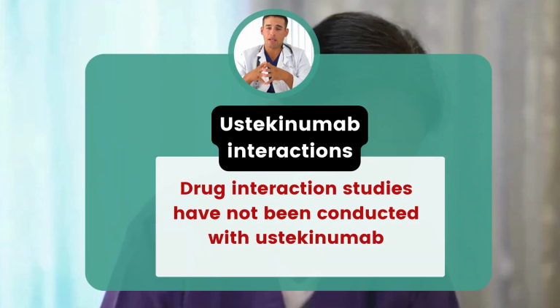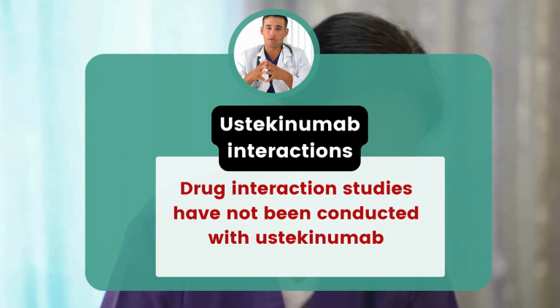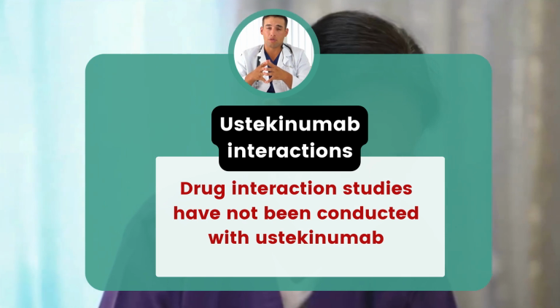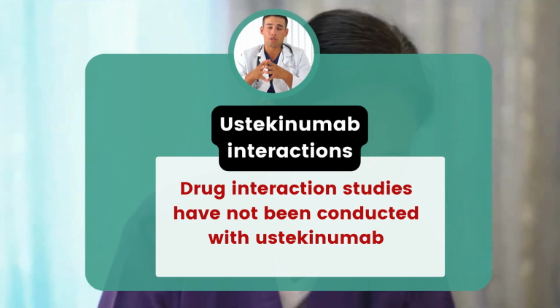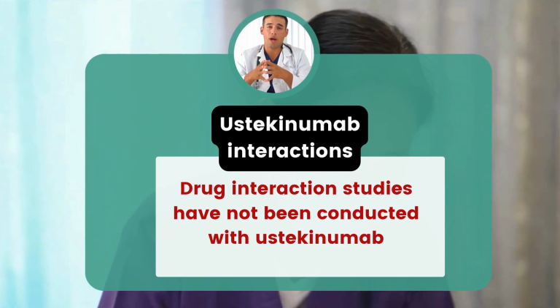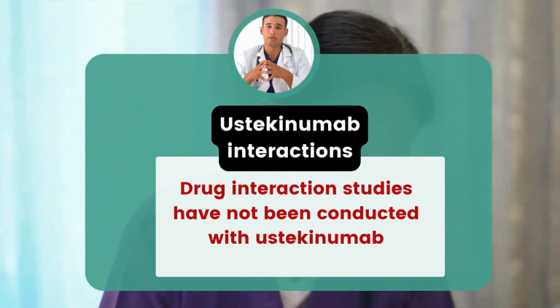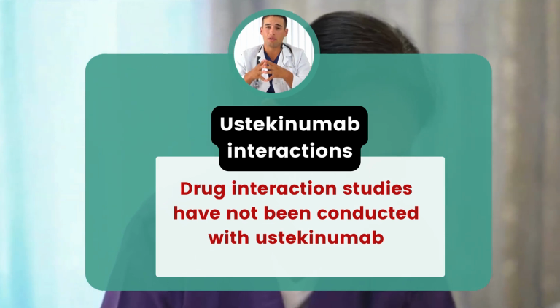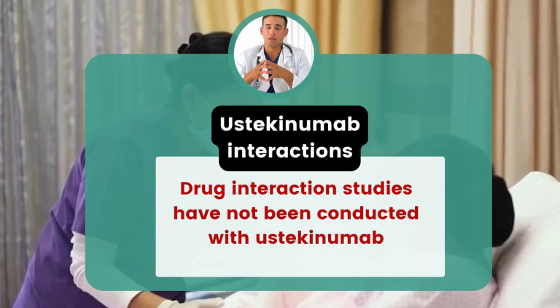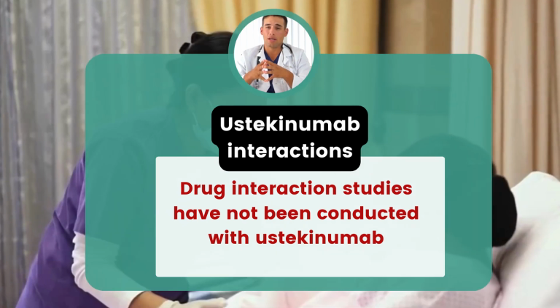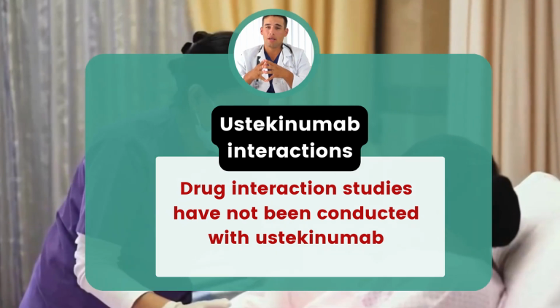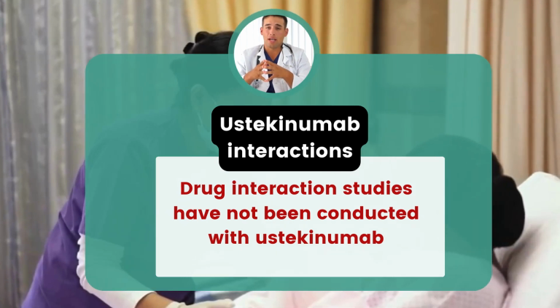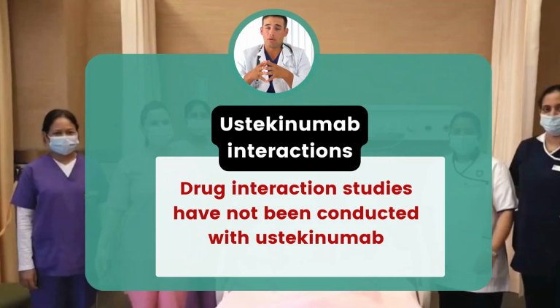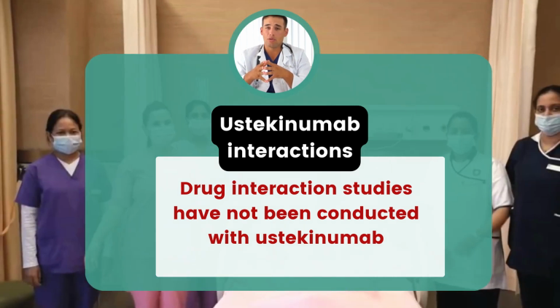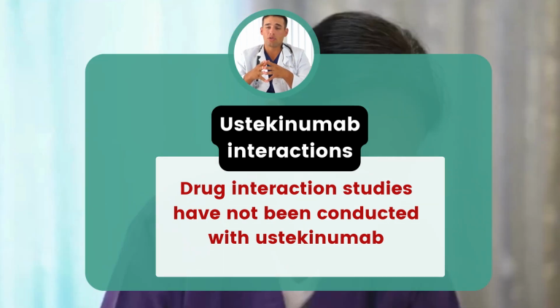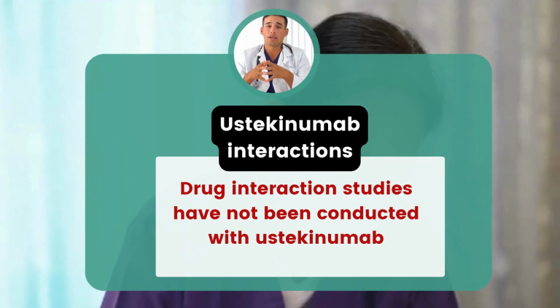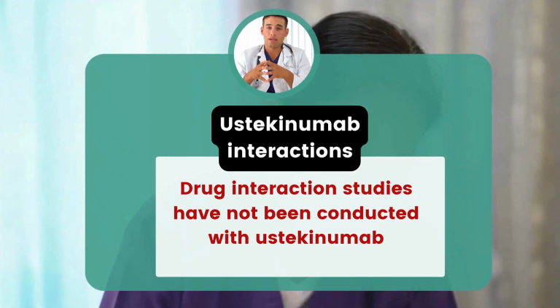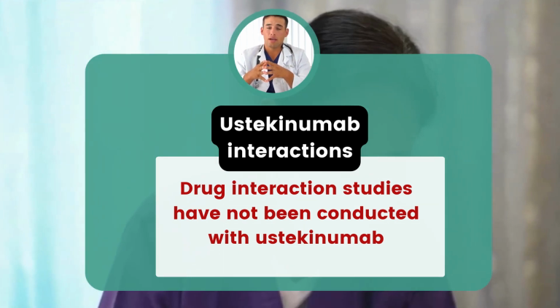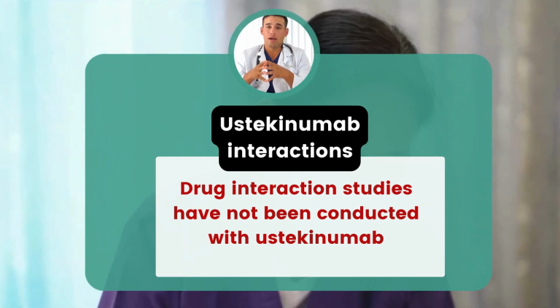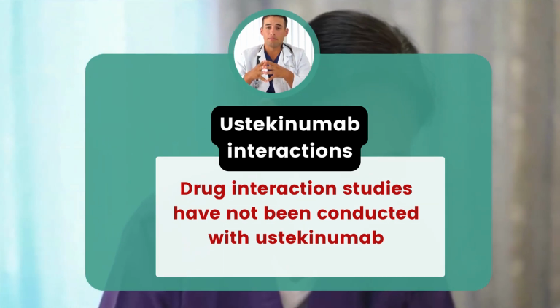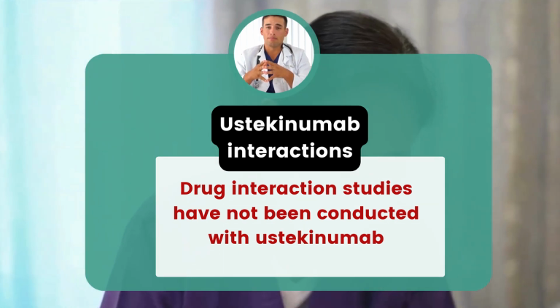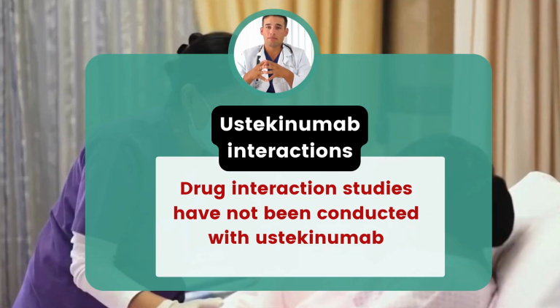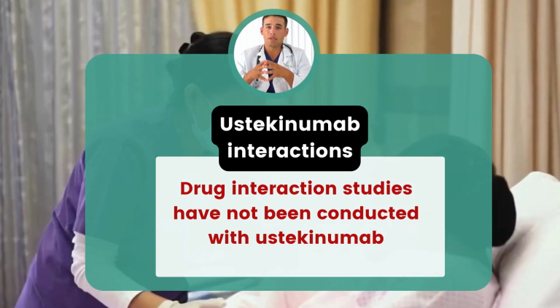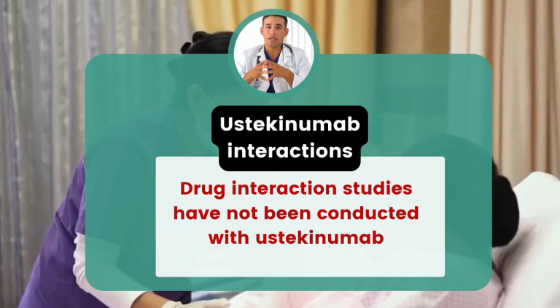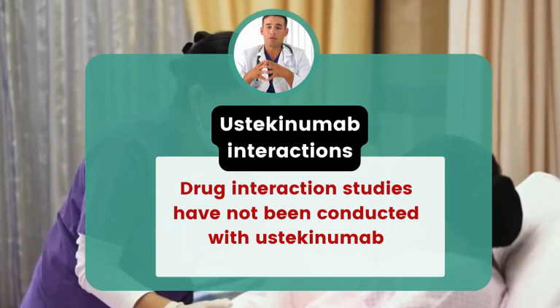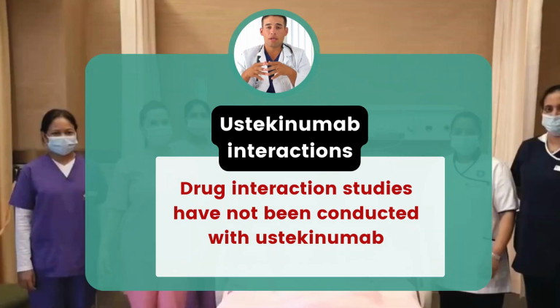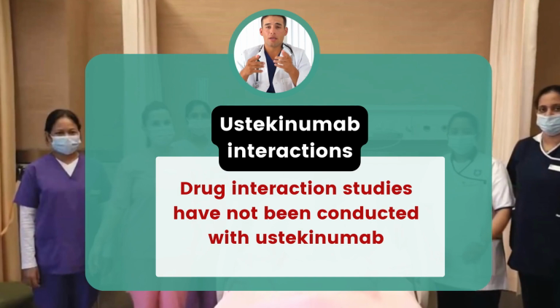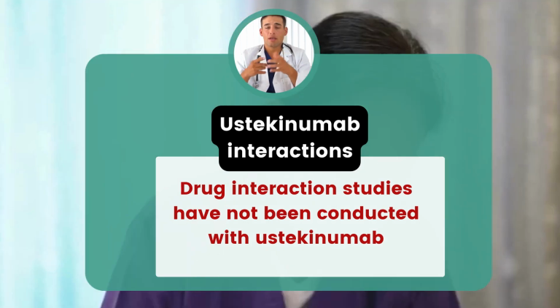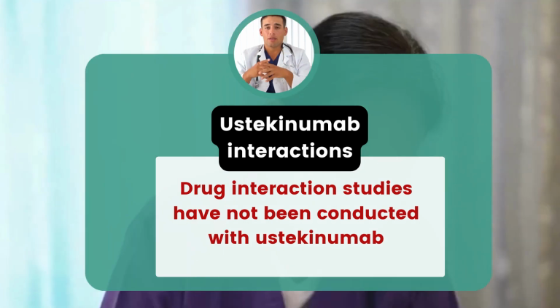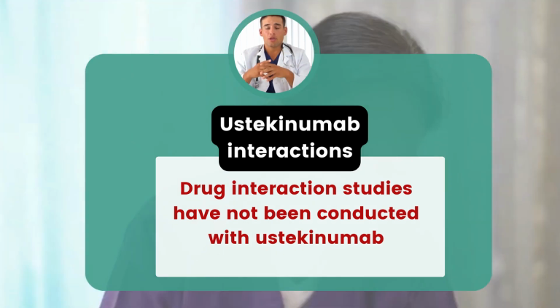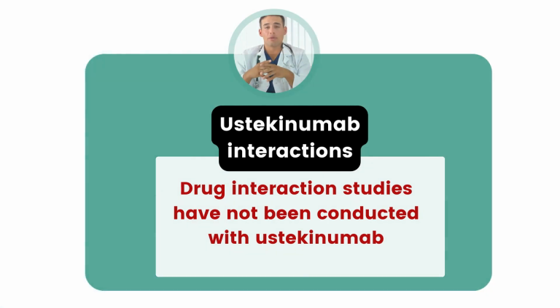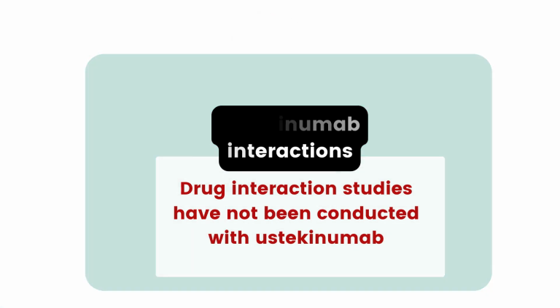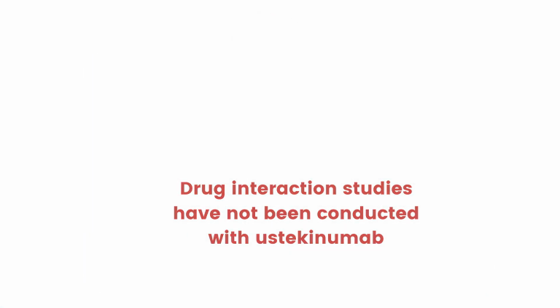Vaccines containing killed virus may not generate an adequate immune response because ustekinumab suppresses the immune system.